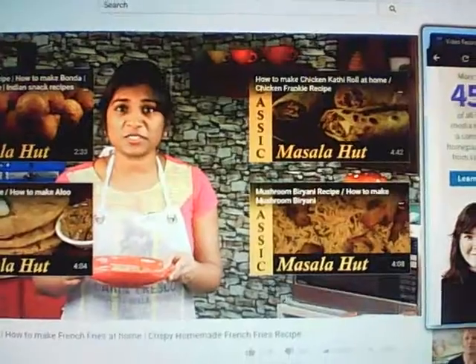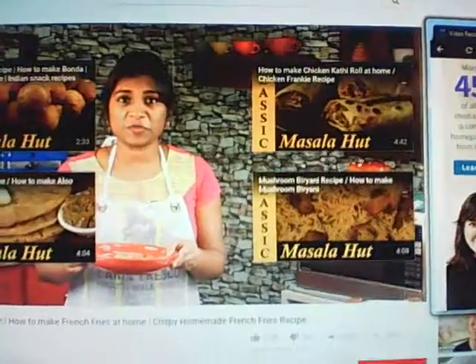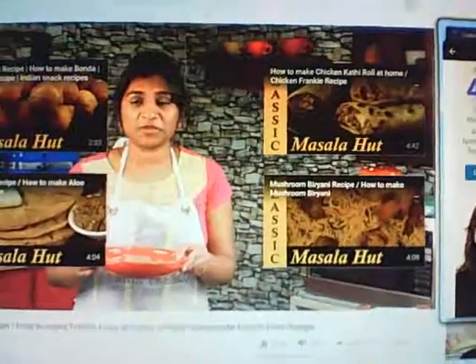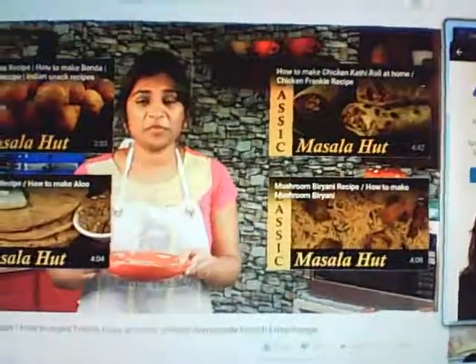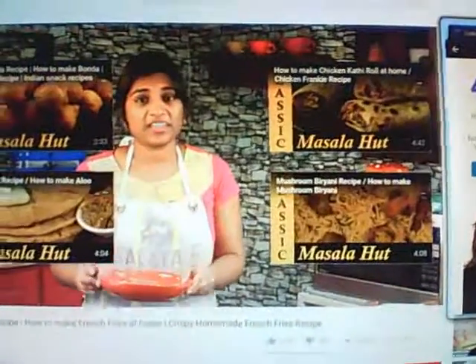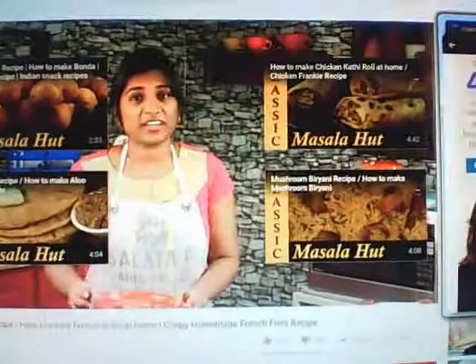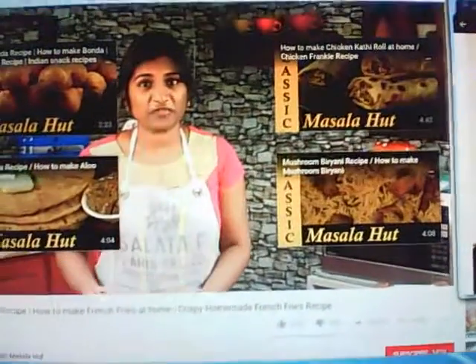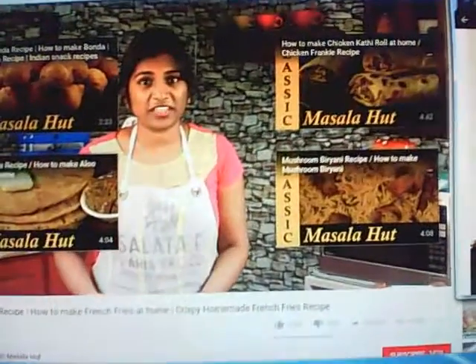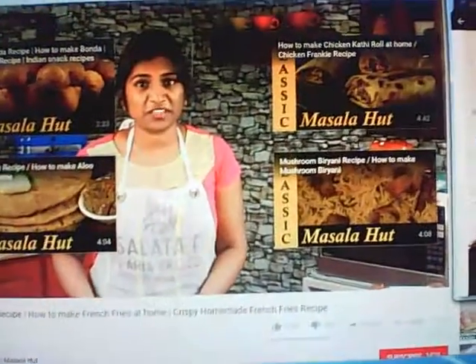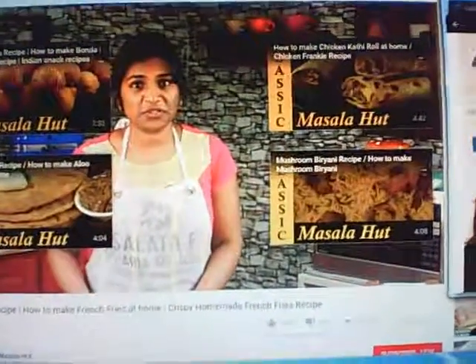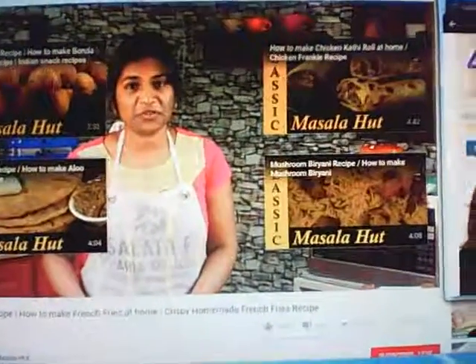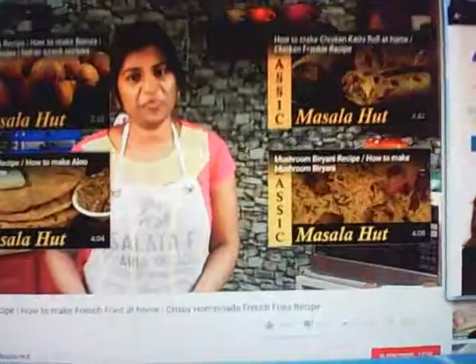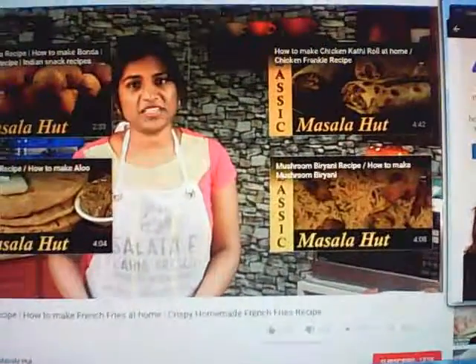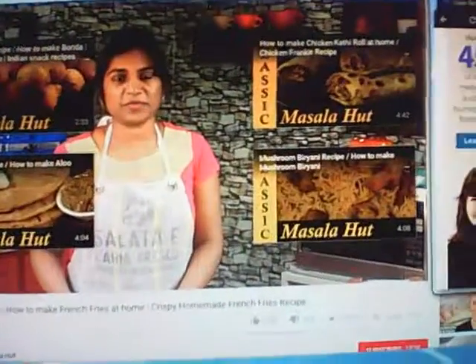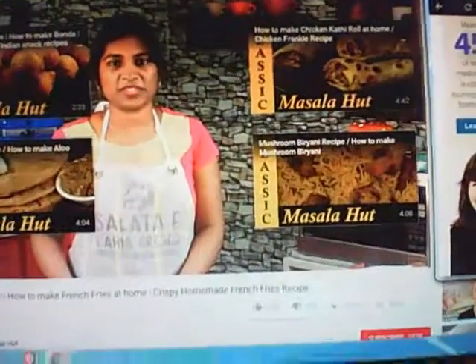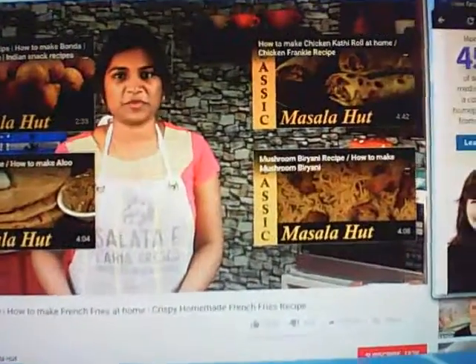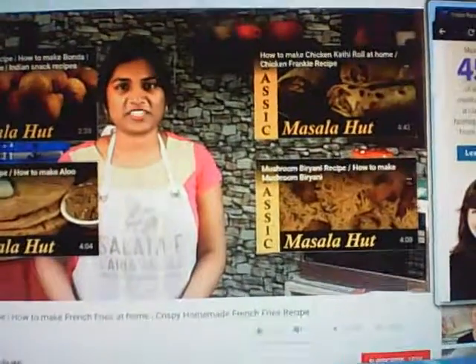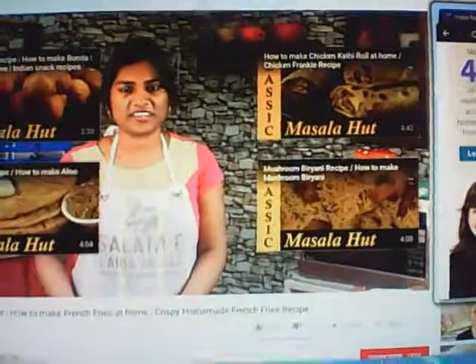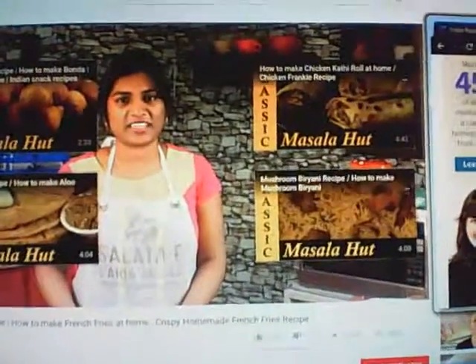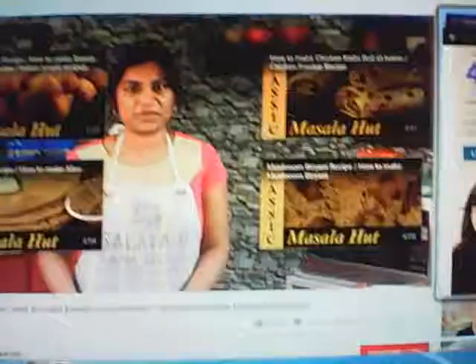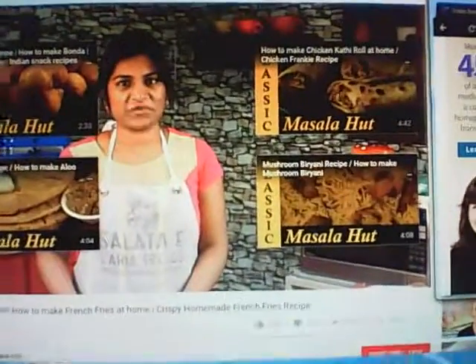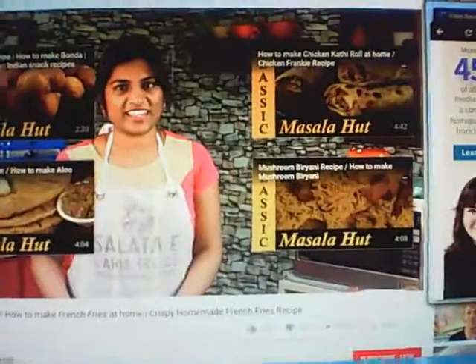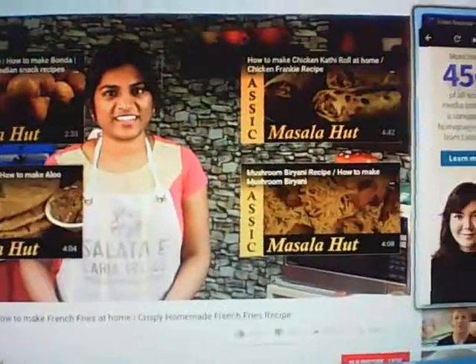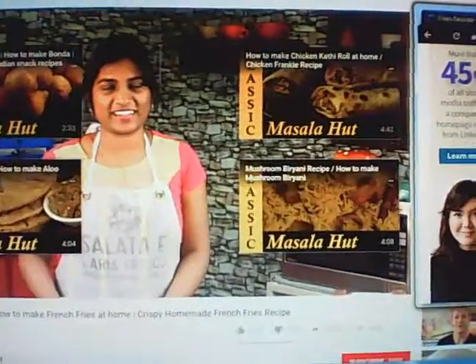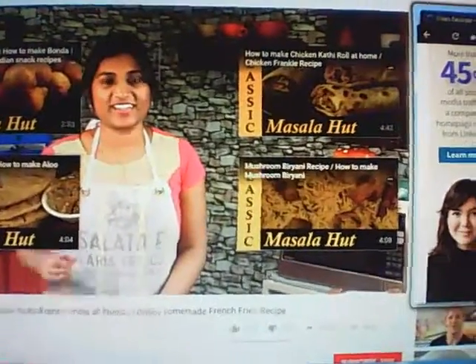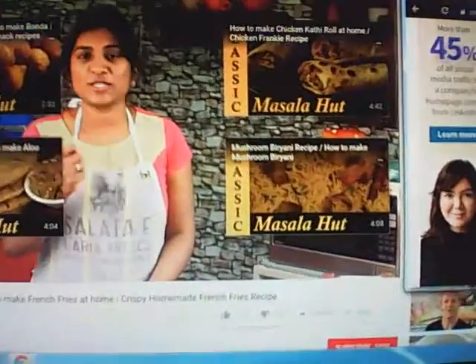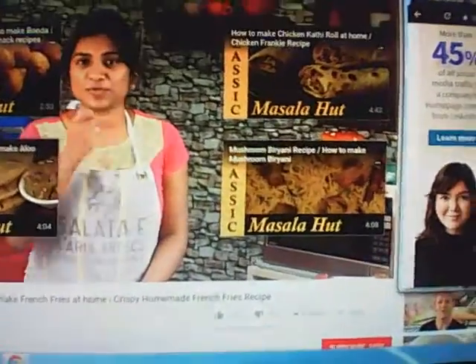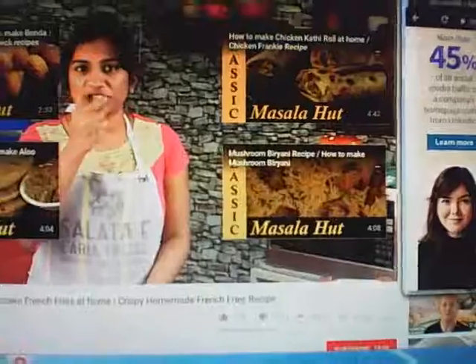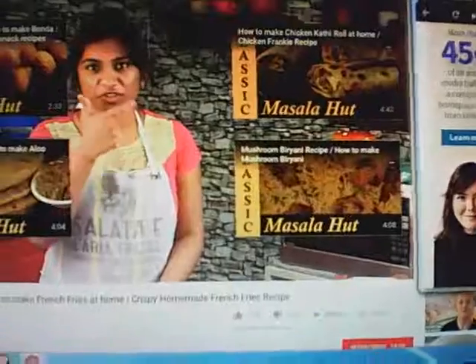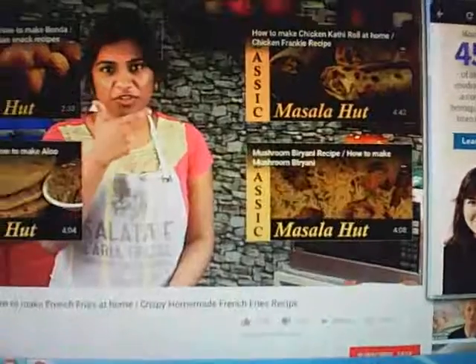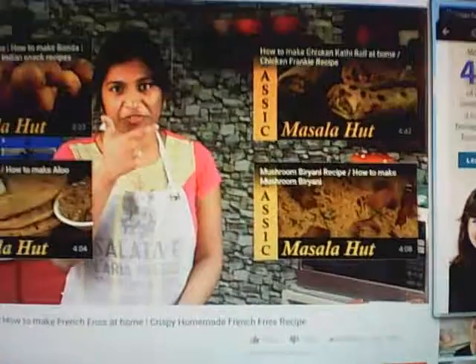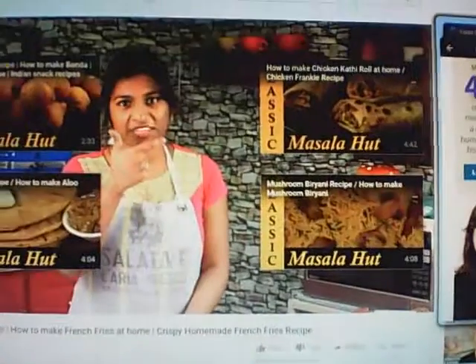Do try this recipe at home! If you like this video, please subscribe to our channel Classic Masala Hut and spread the joy of cooking.